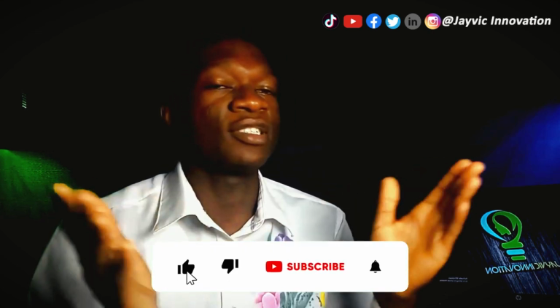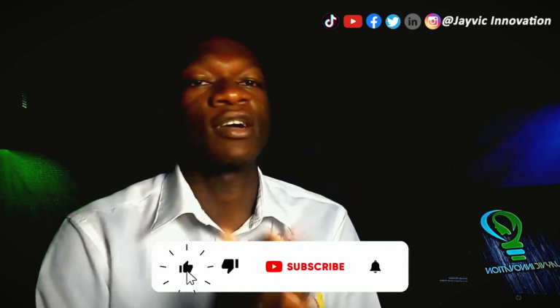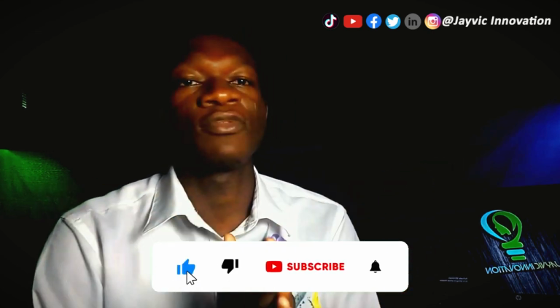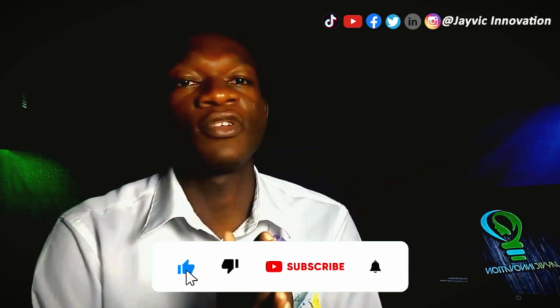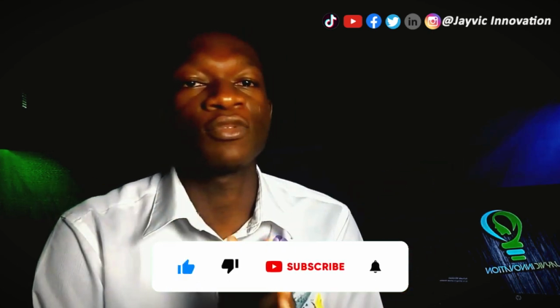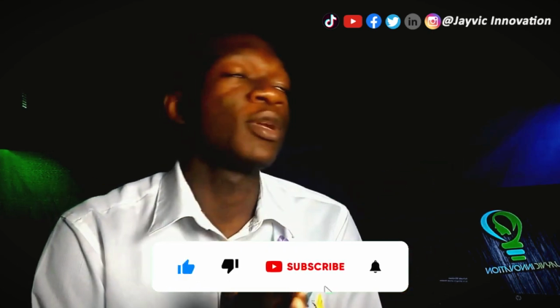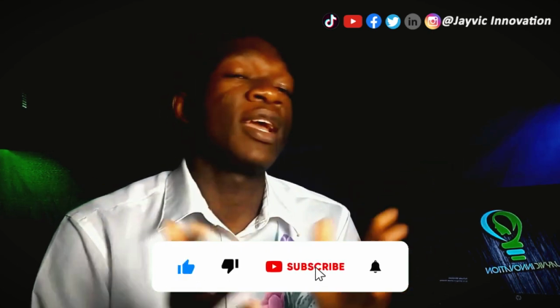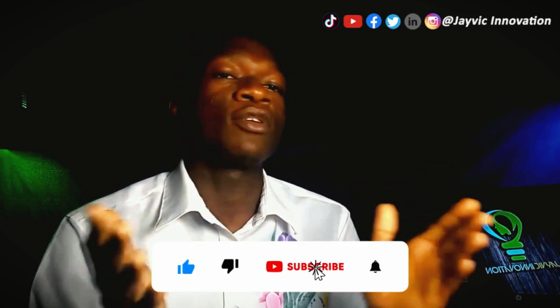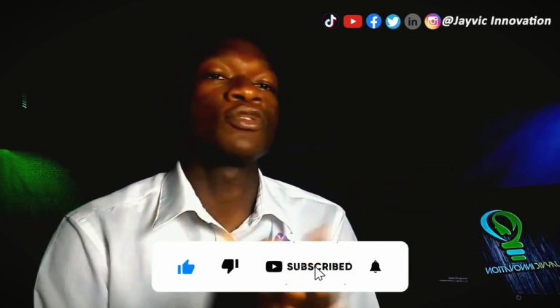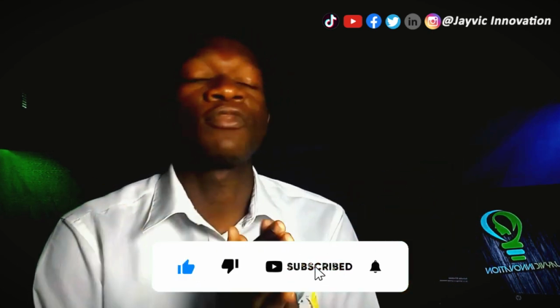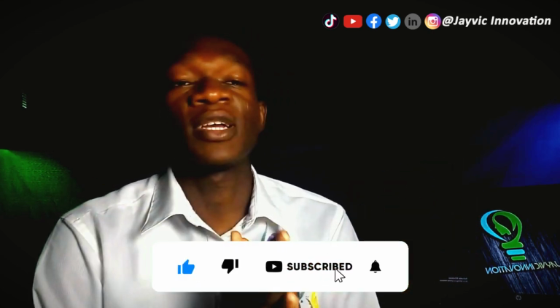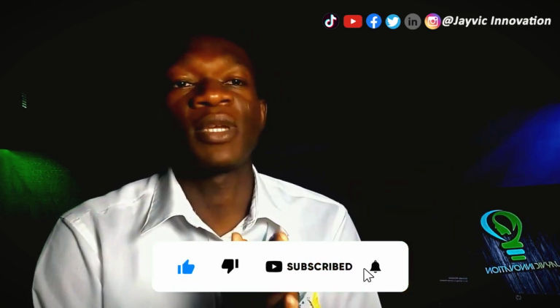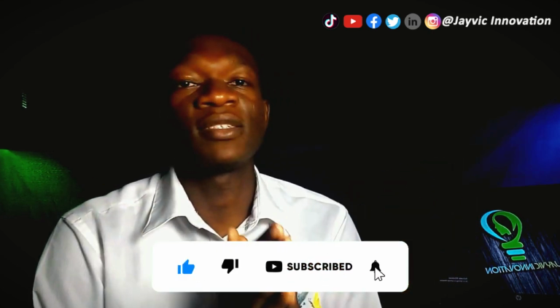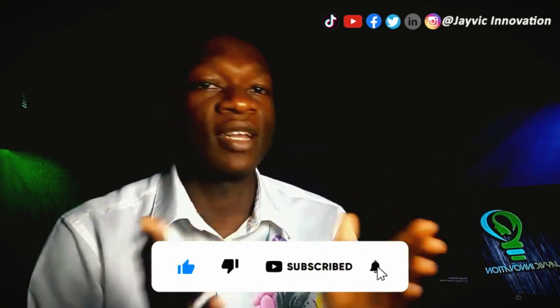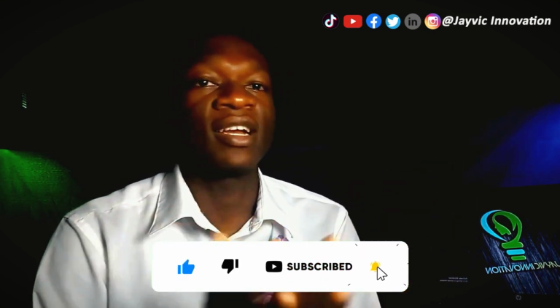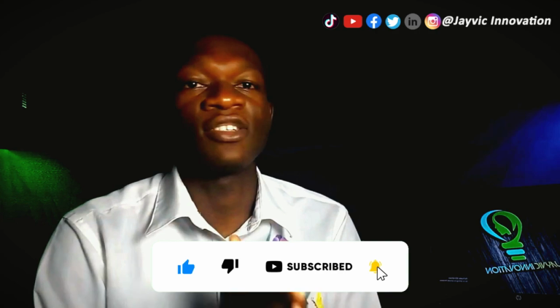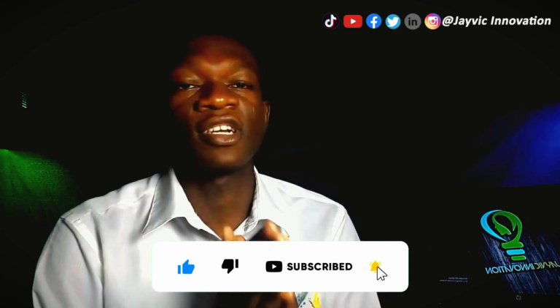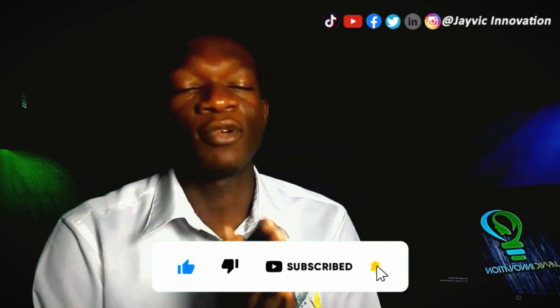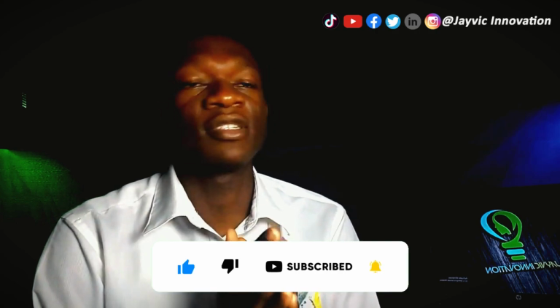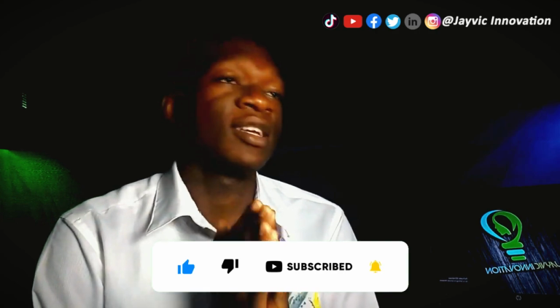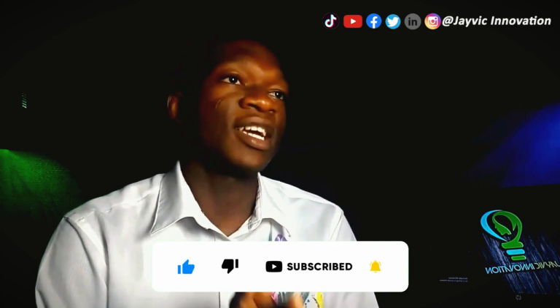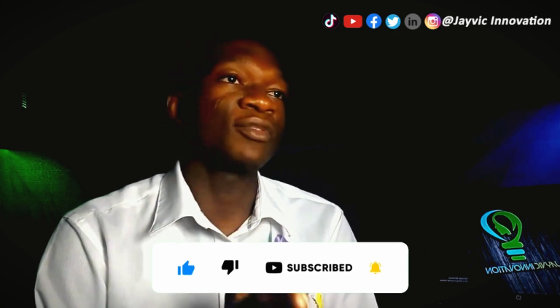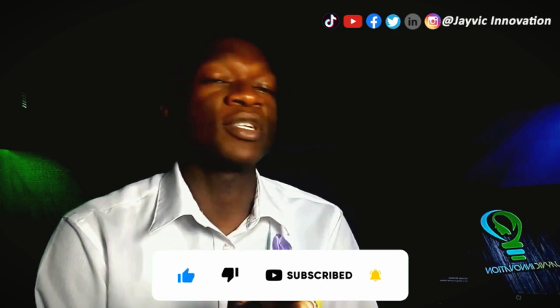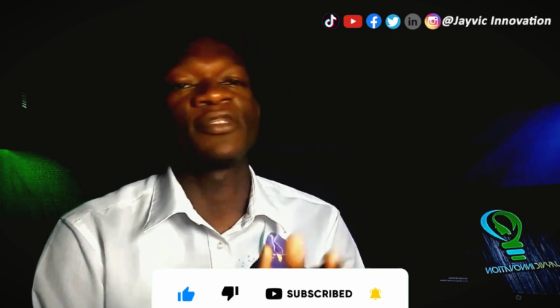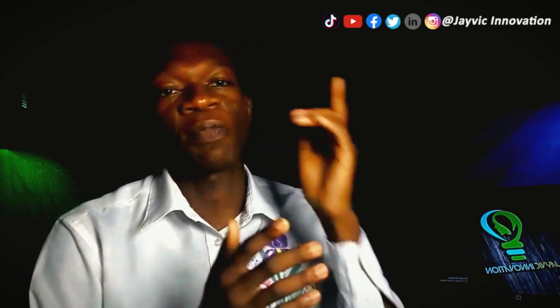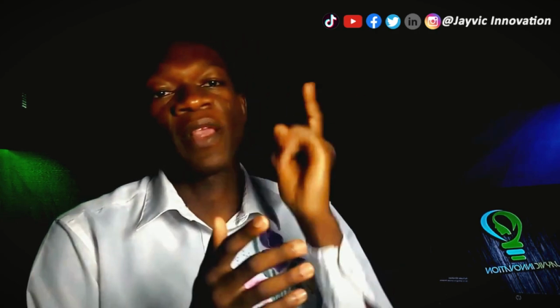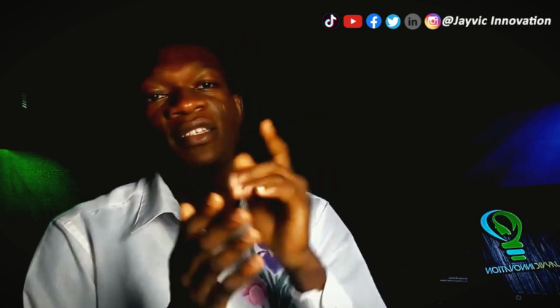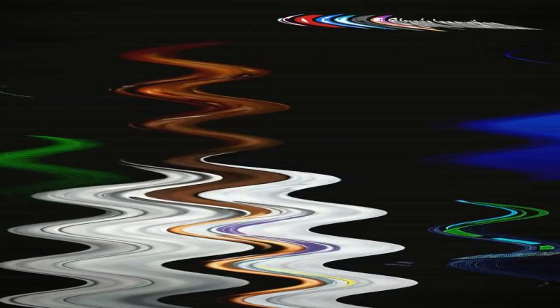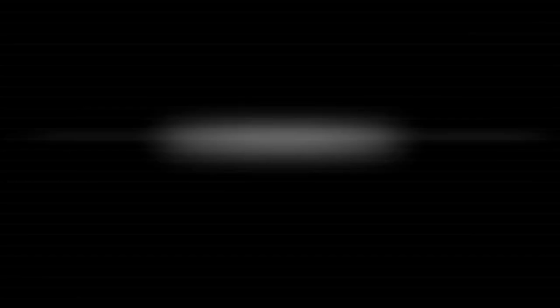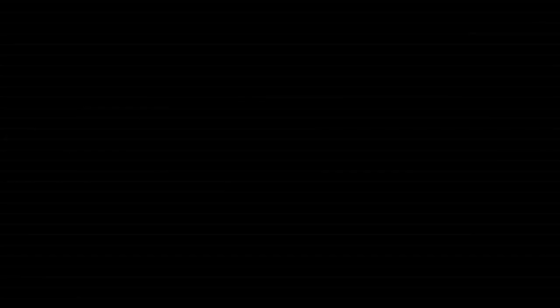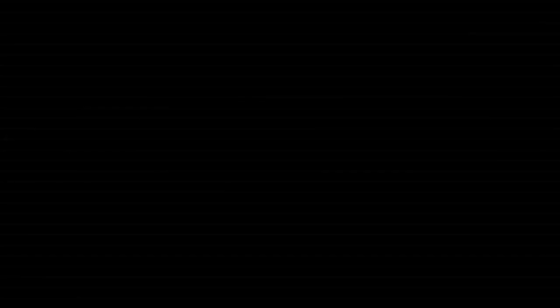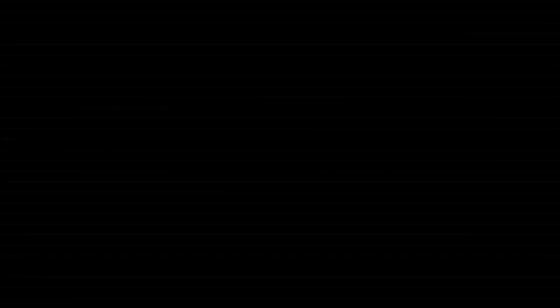Some videos are going to be recommended for you, so you can check those out as well. Don't forget to hit the like and subscribe button. Thanks for watching and see you in the next video.